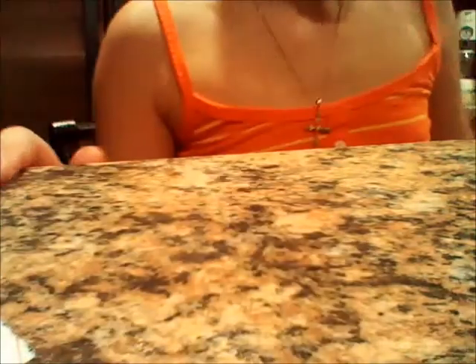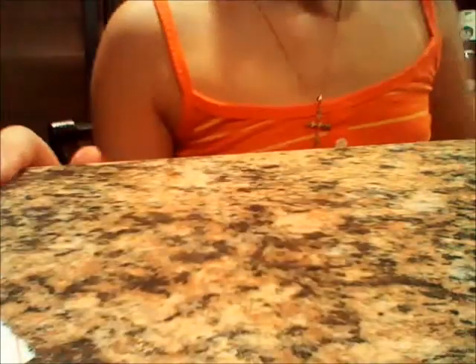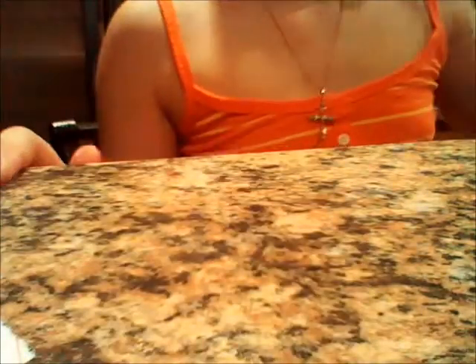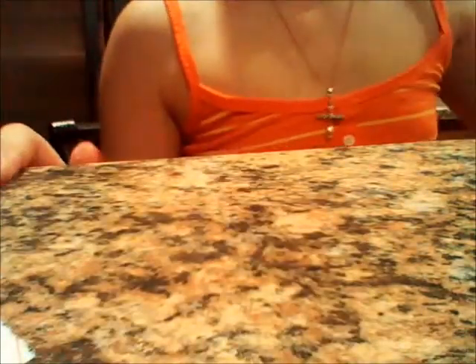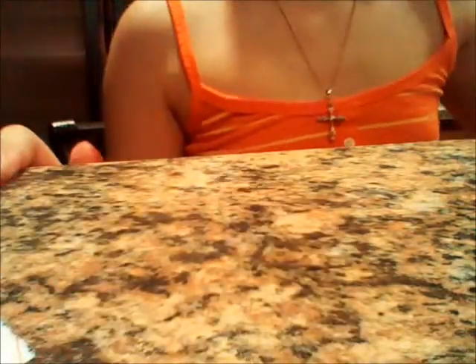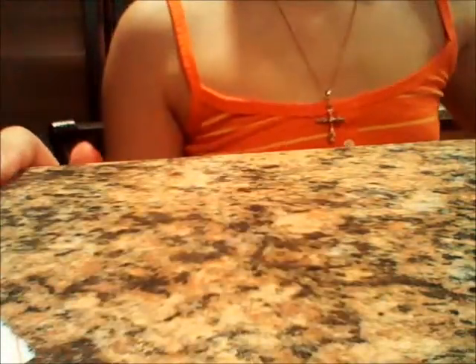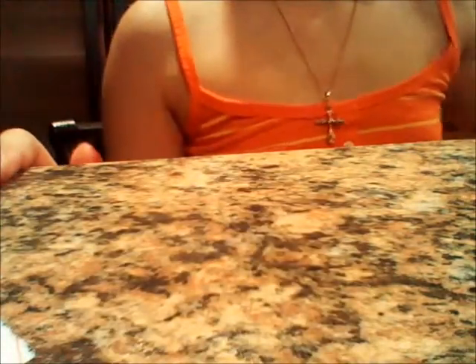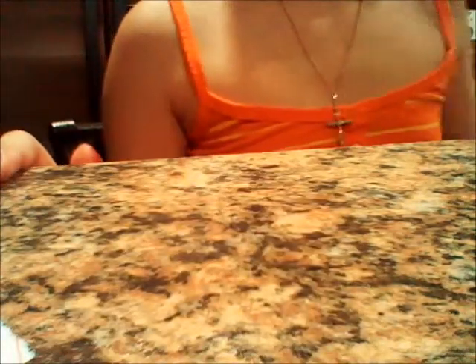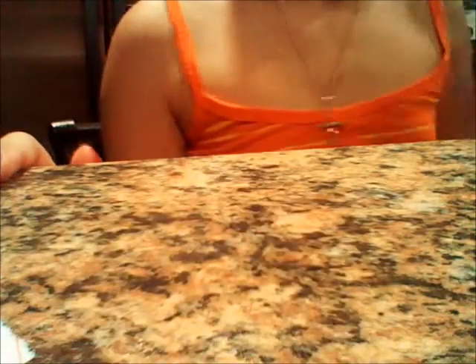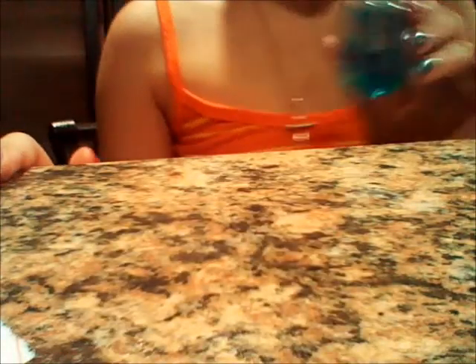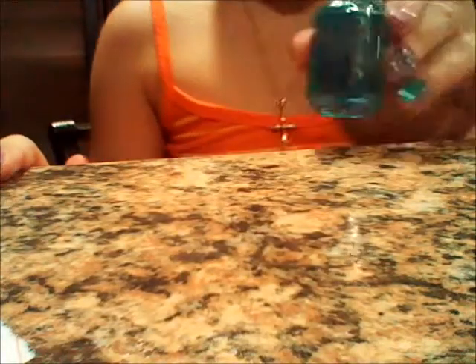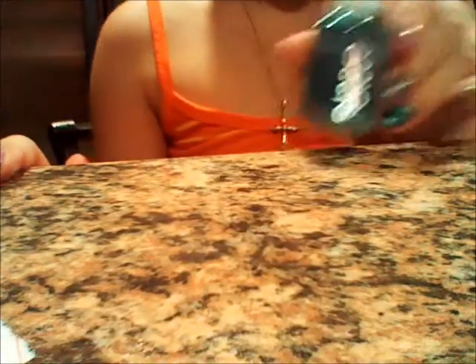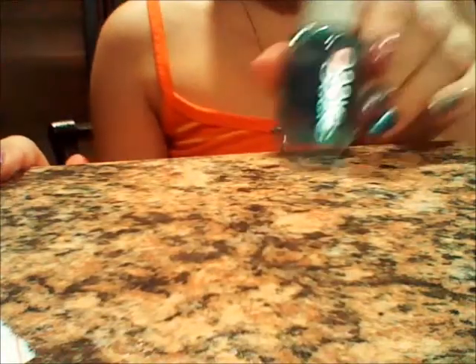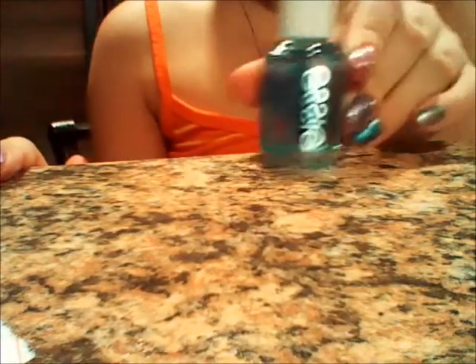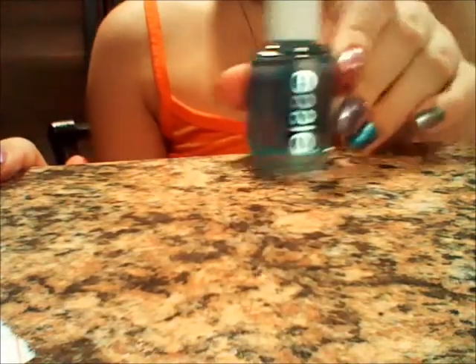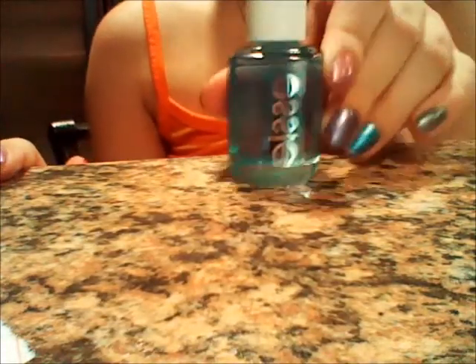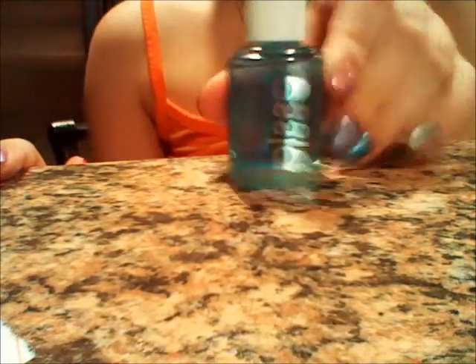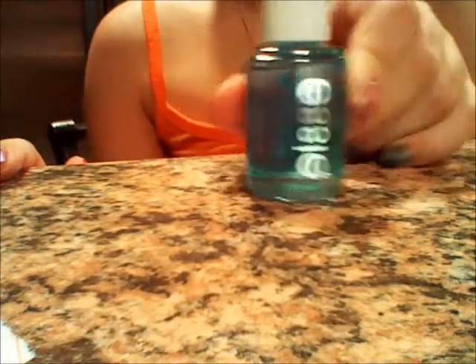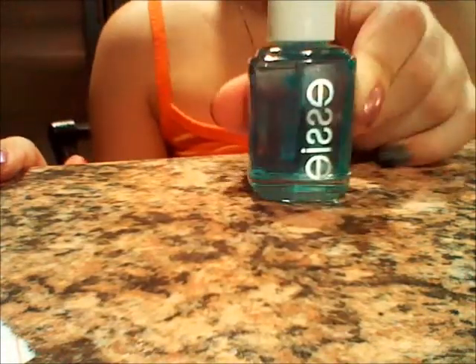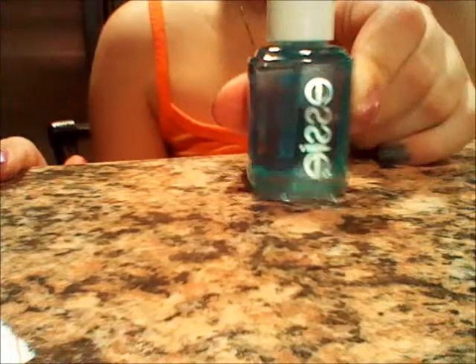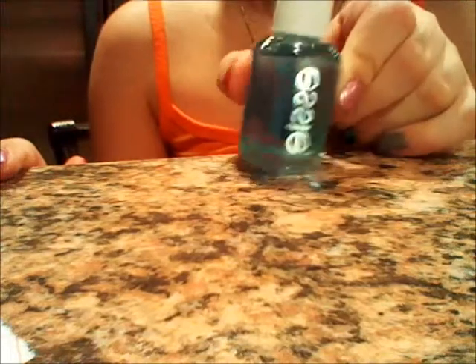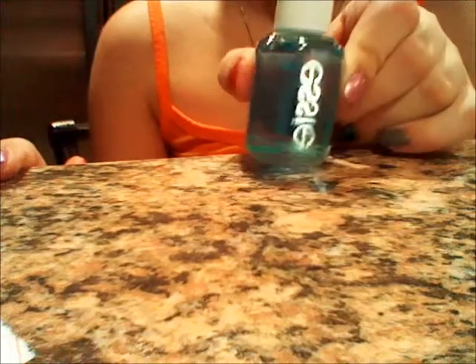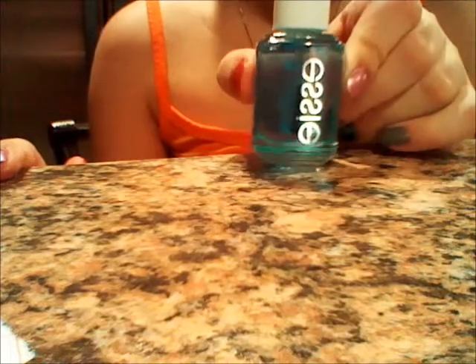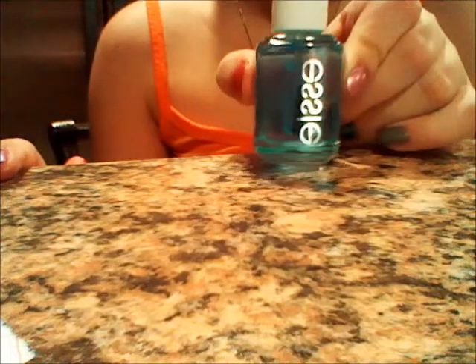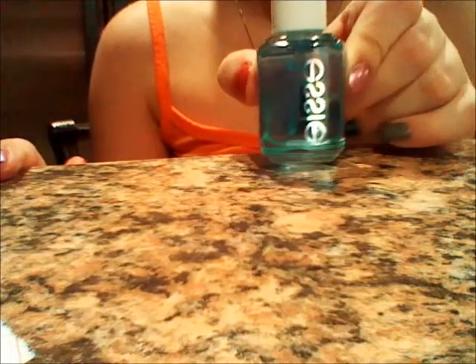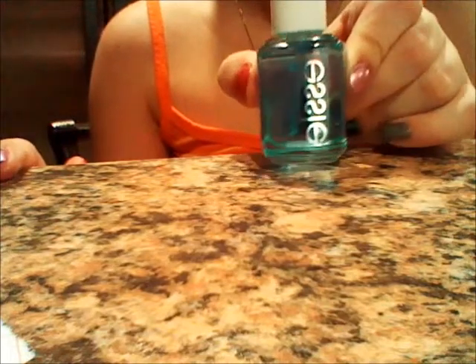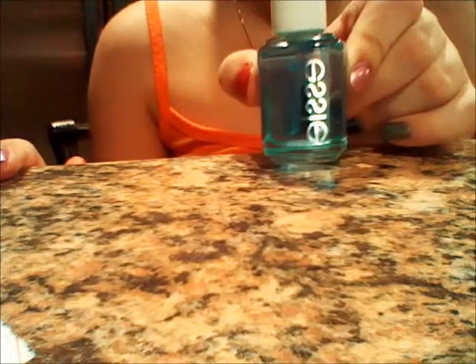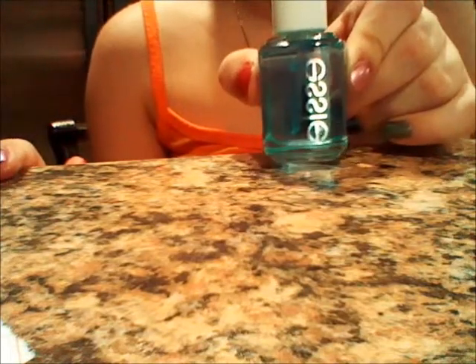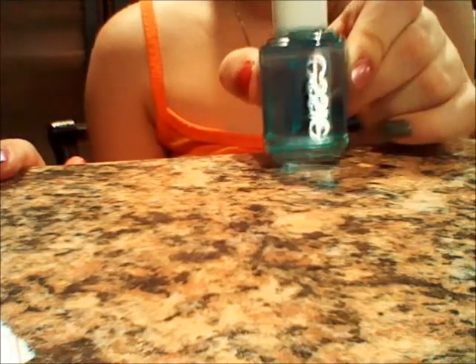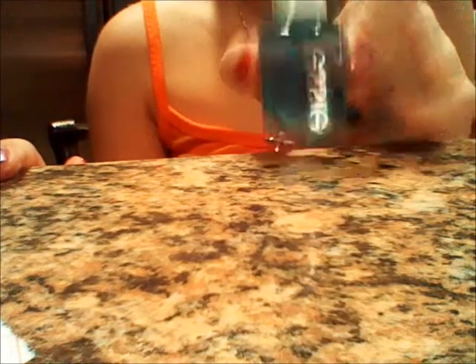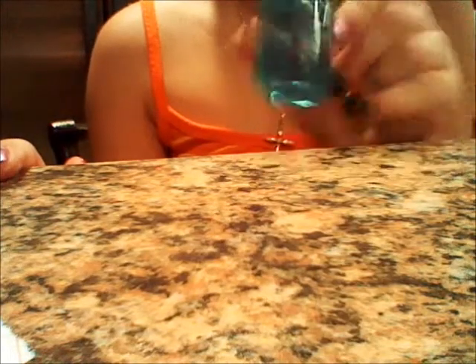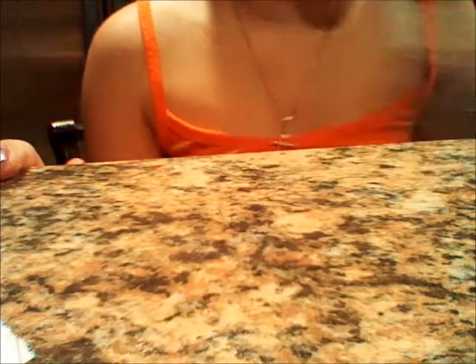The first thing you're going to need to do is apply your base coat, and this is my Essie Alma base.